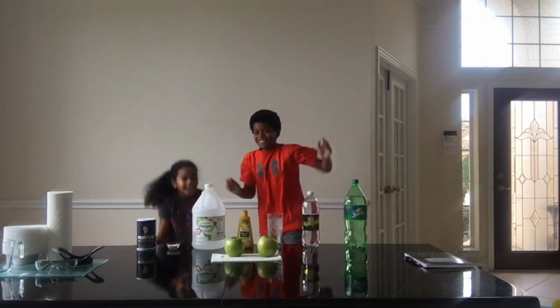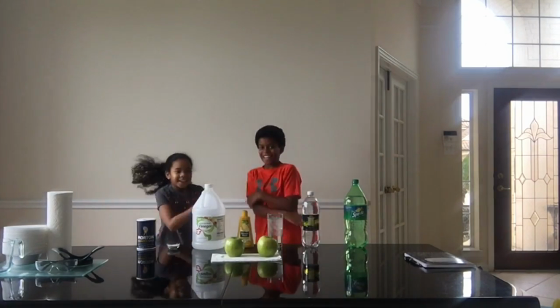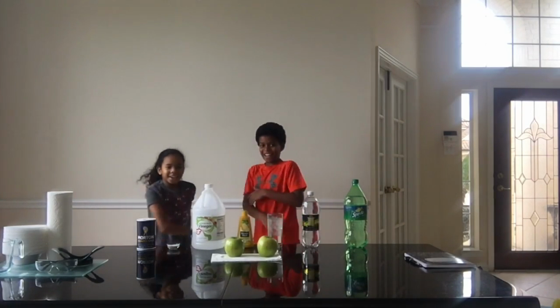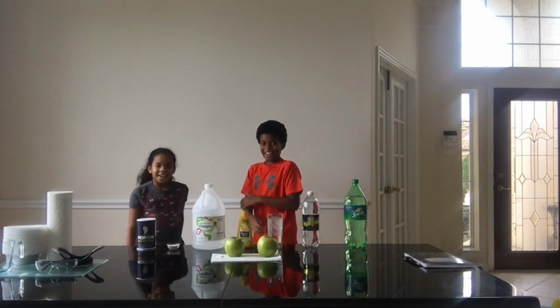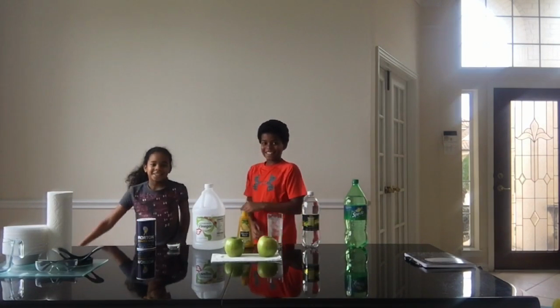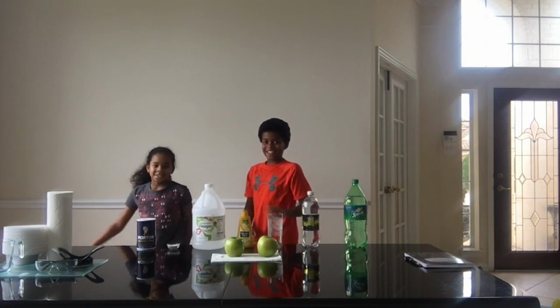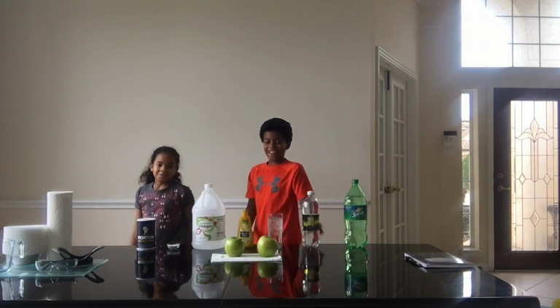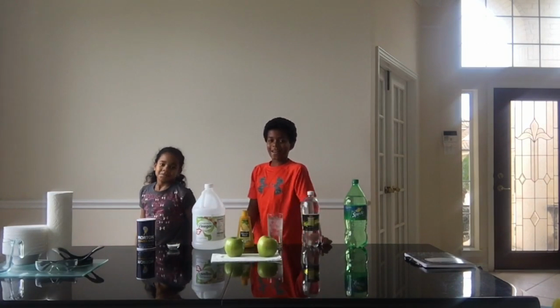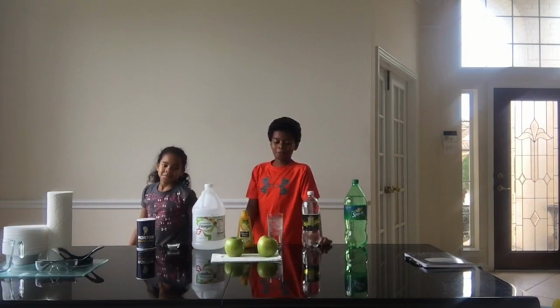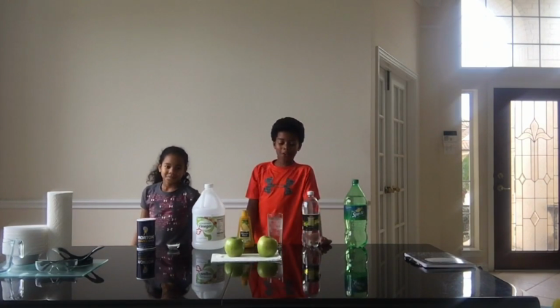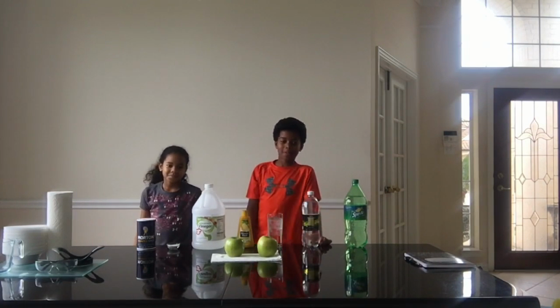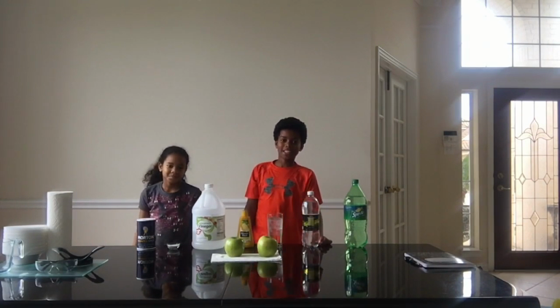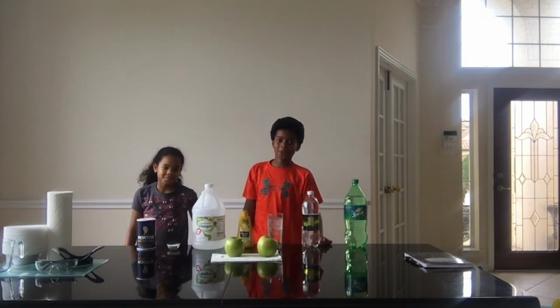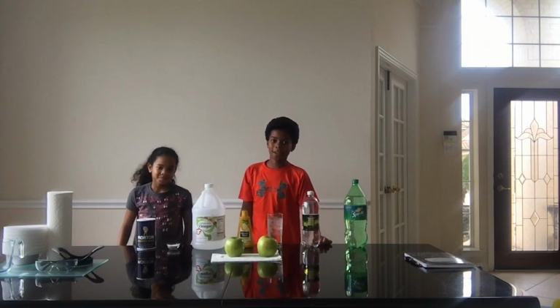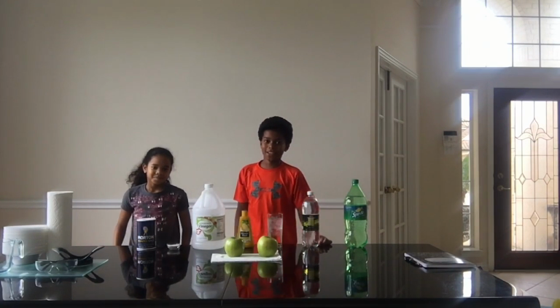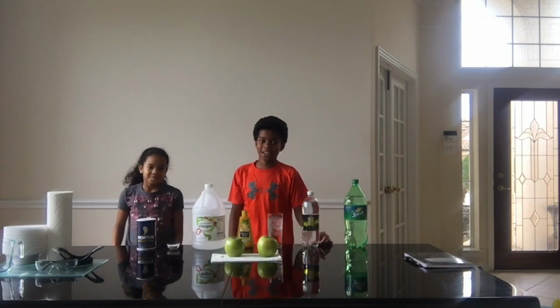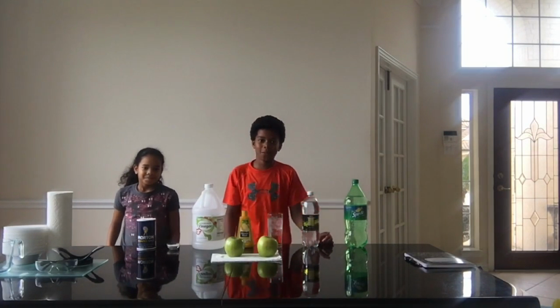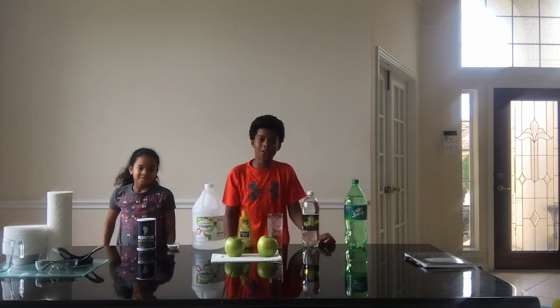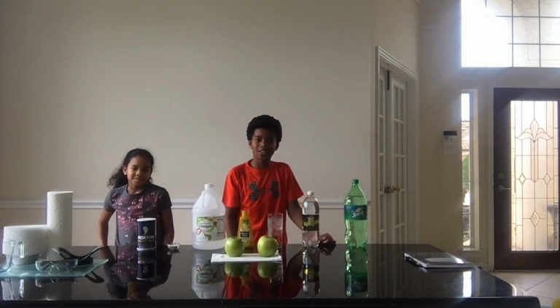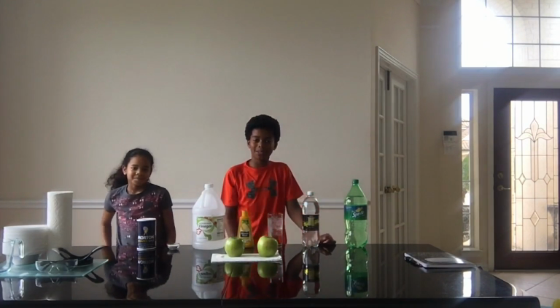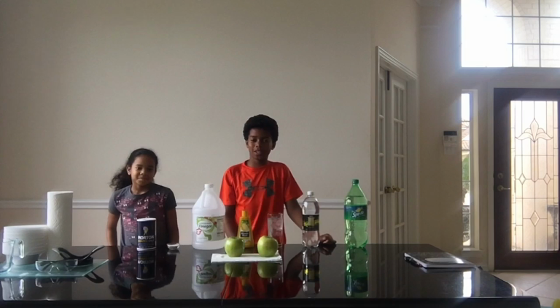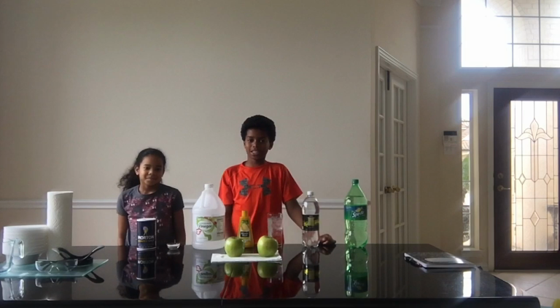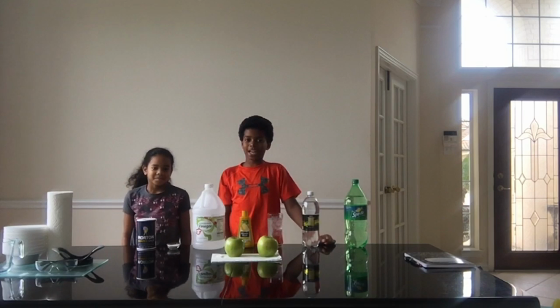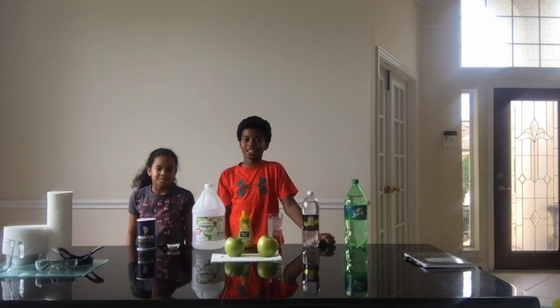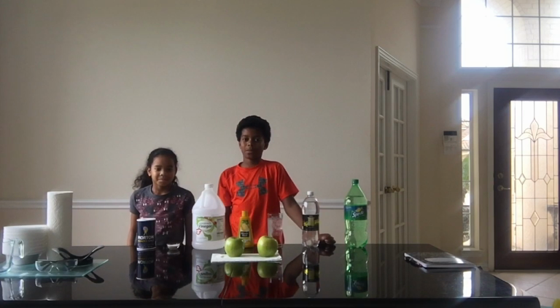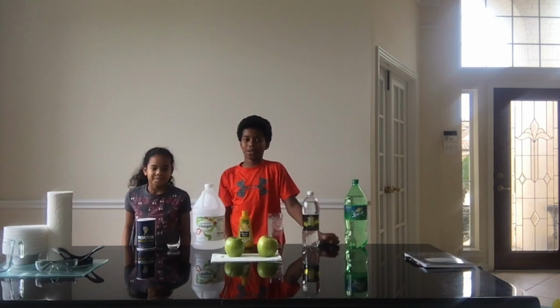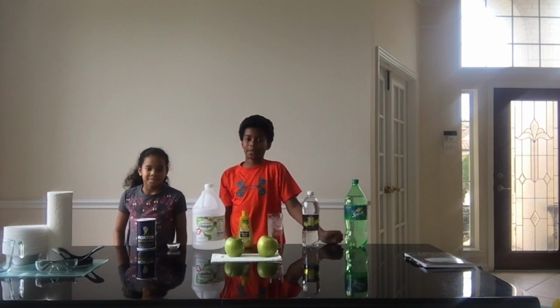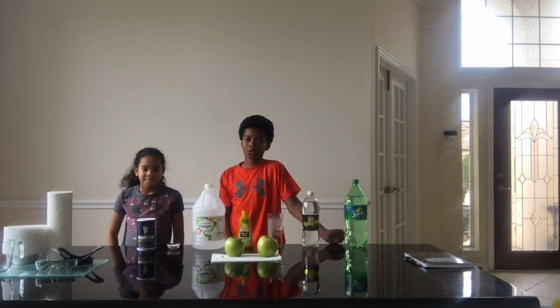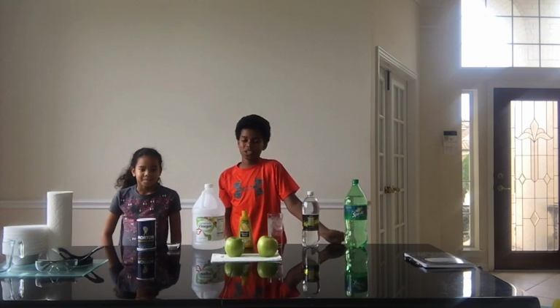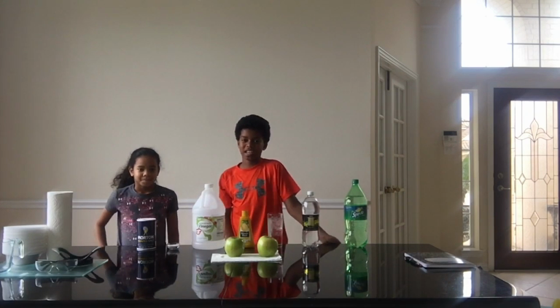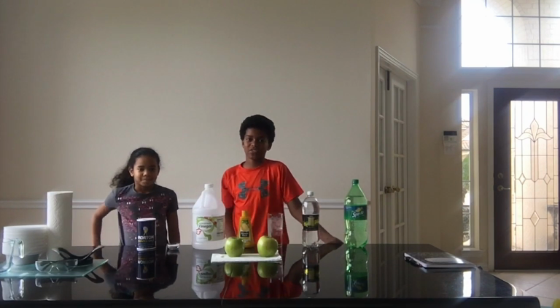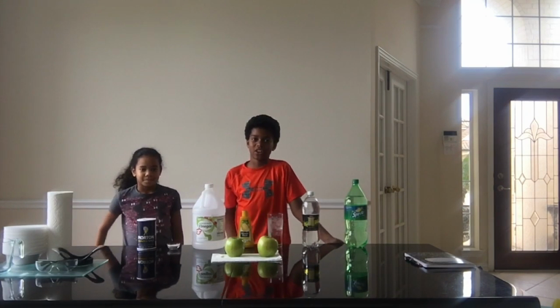Hey guys! Today I am joined with my sister Paige and we are going to be doing a science experiment for my school science fair.